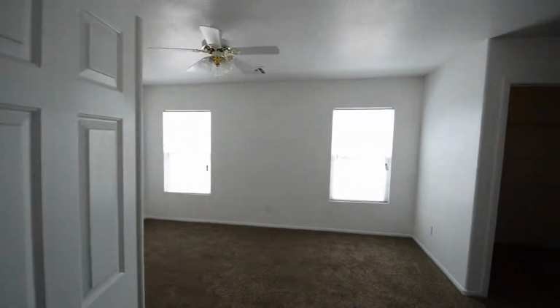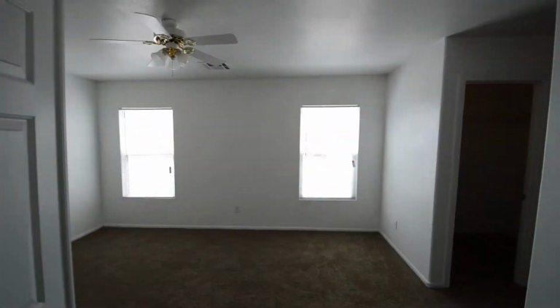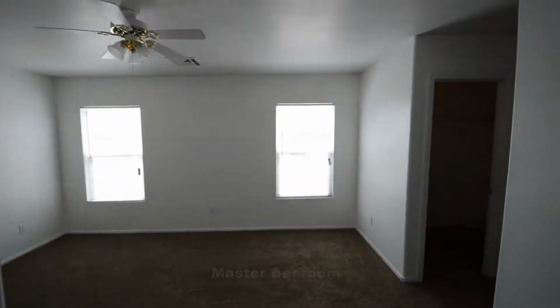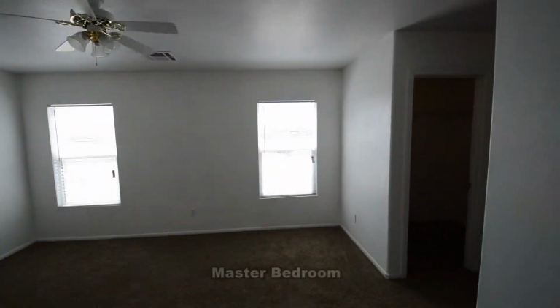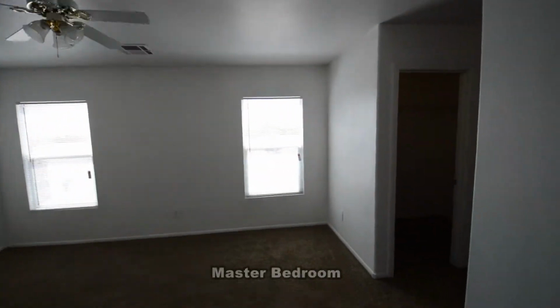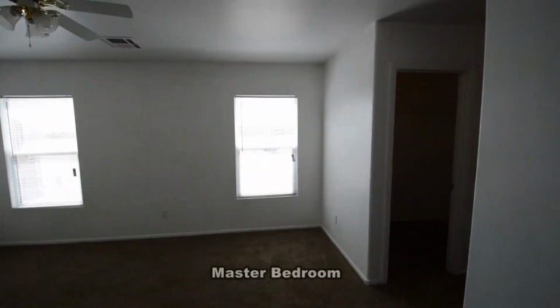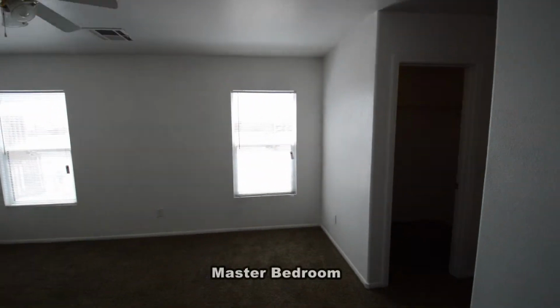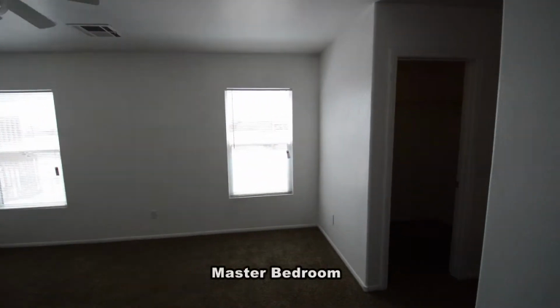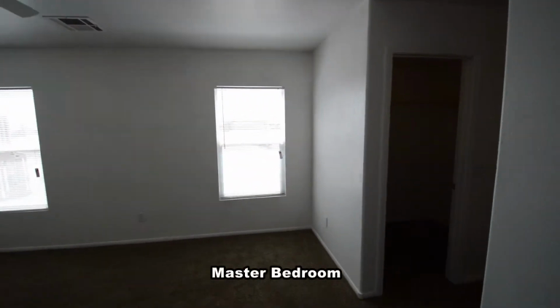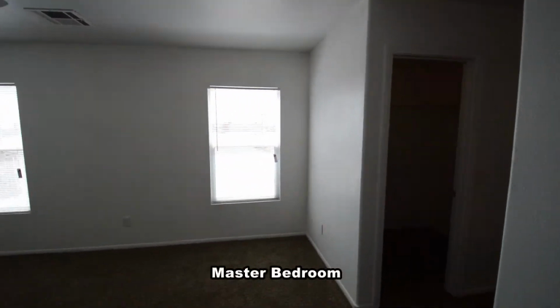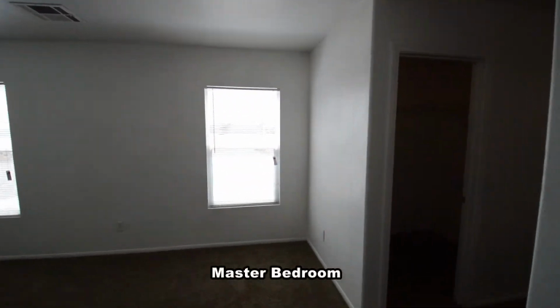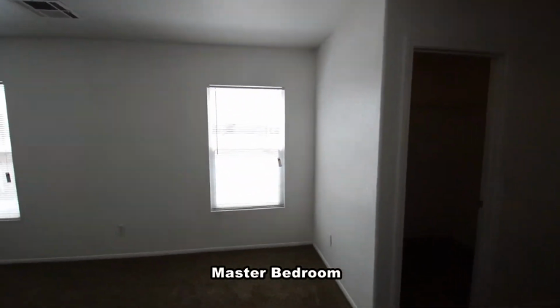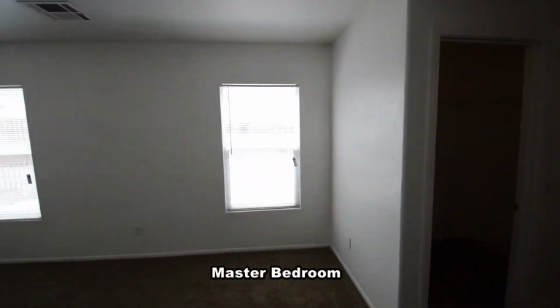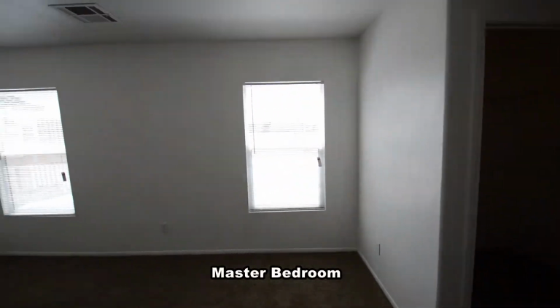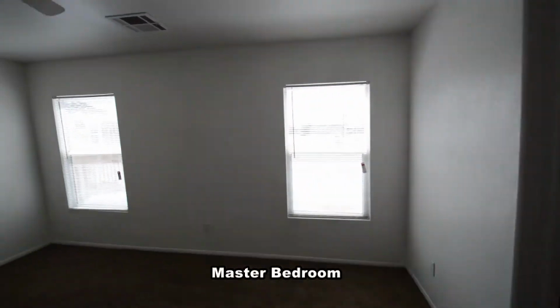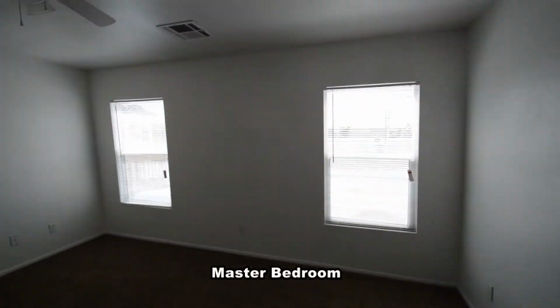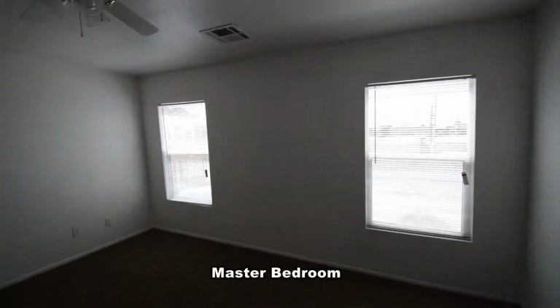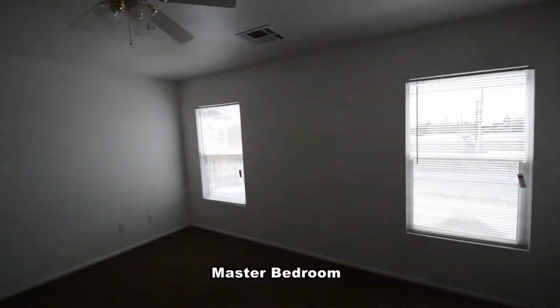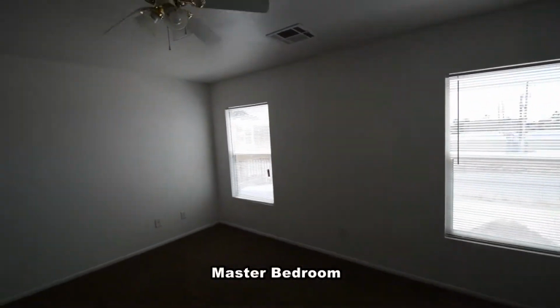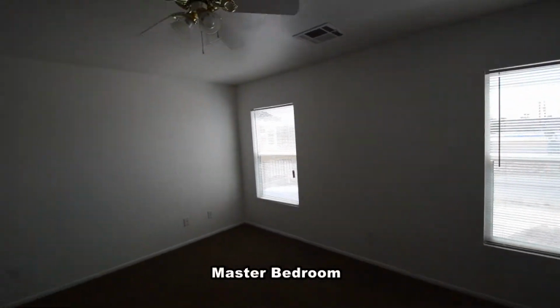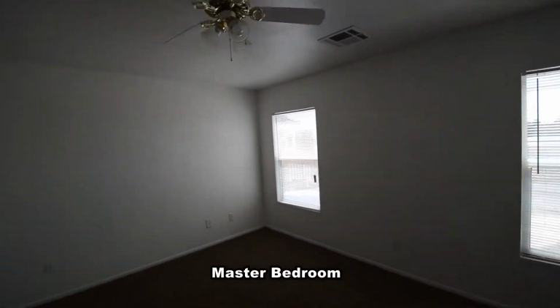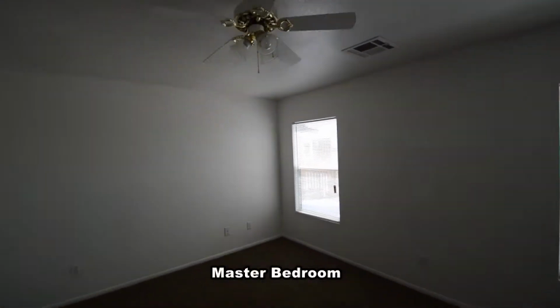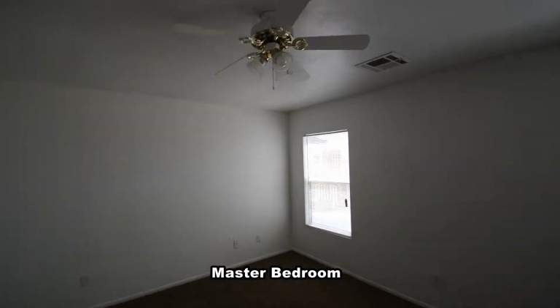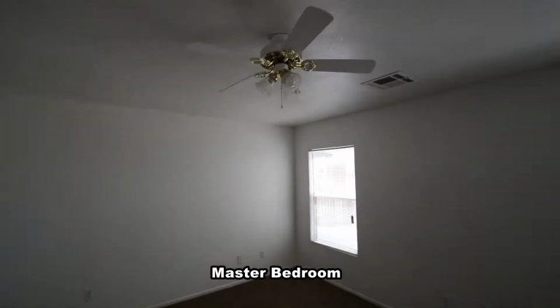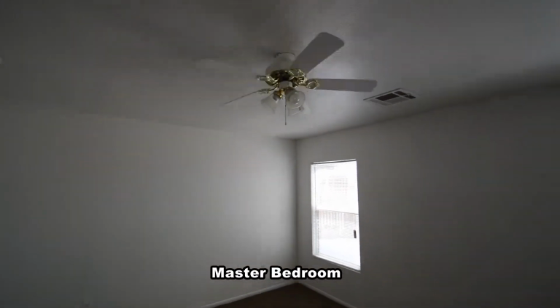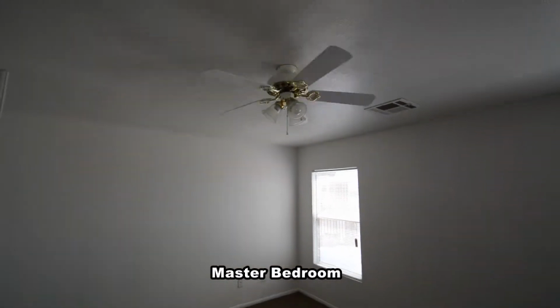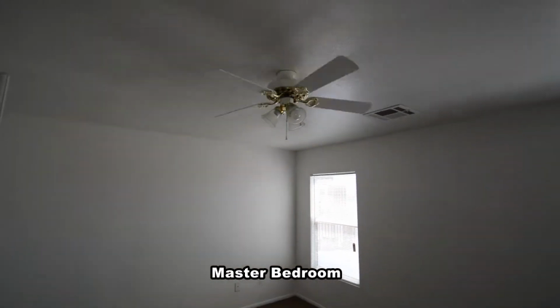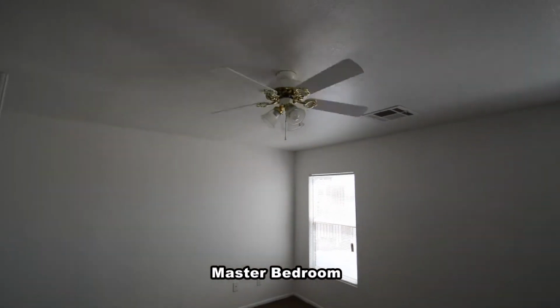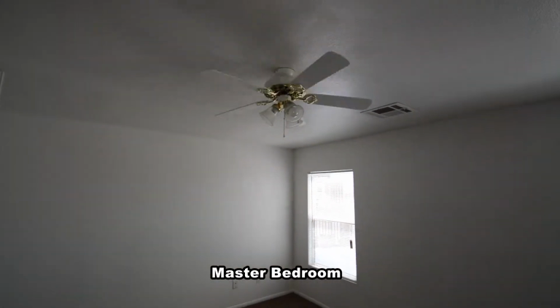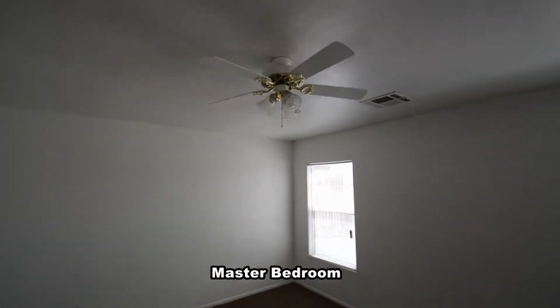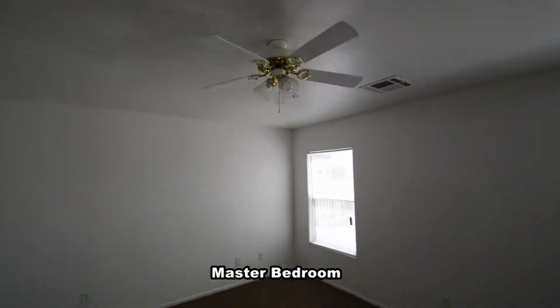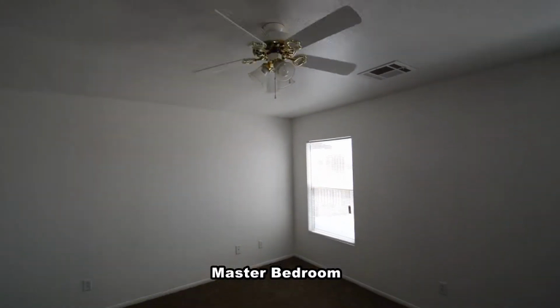The master bedroom has blinds on the window, ceiling fan with light, and his and her walk-in closets.